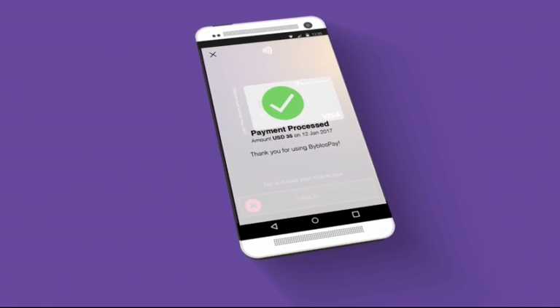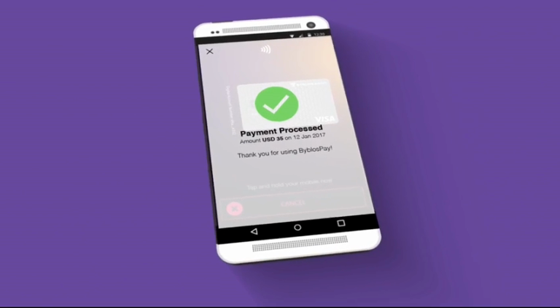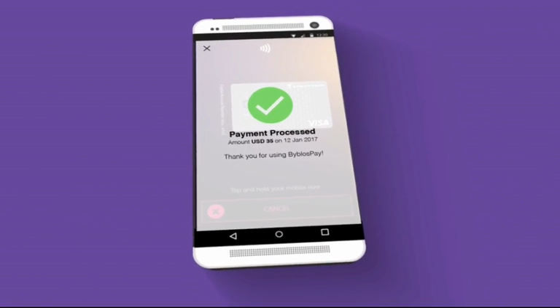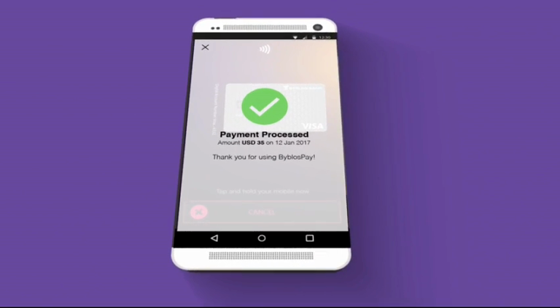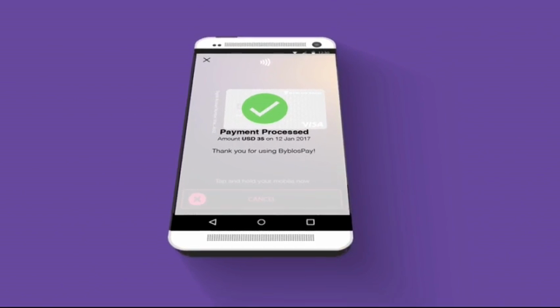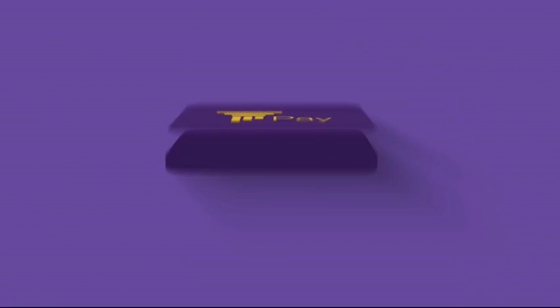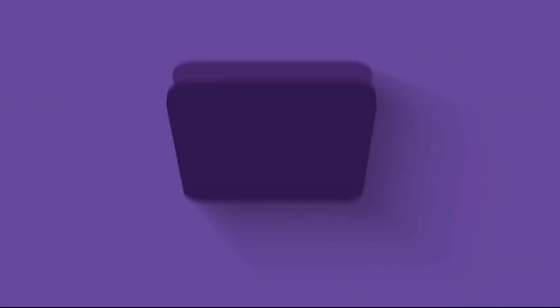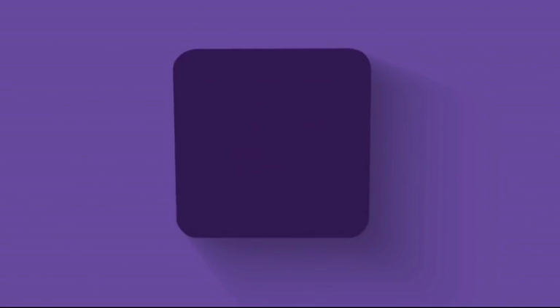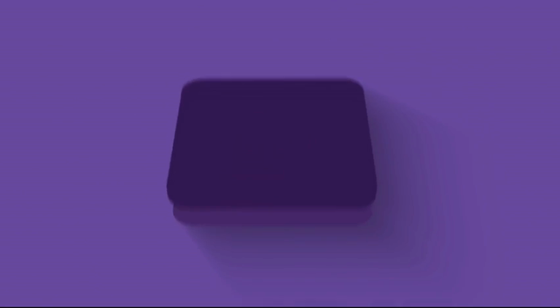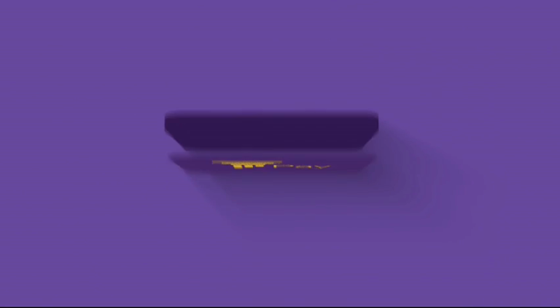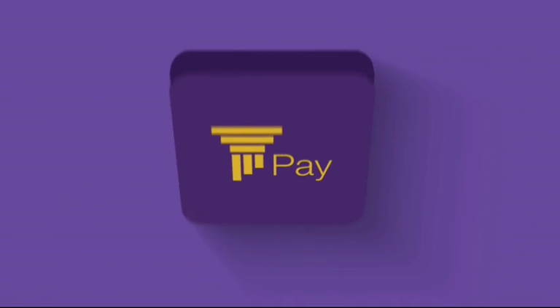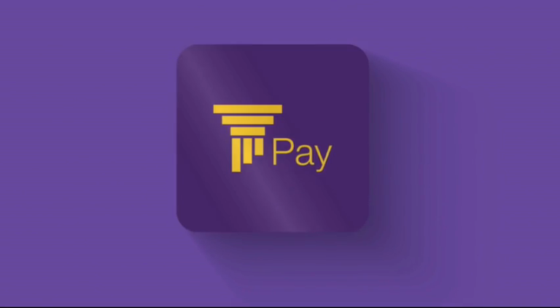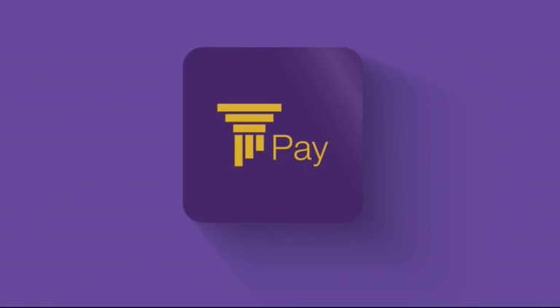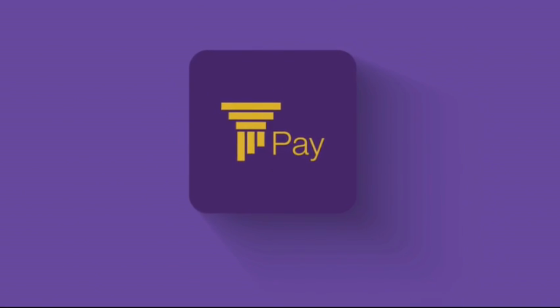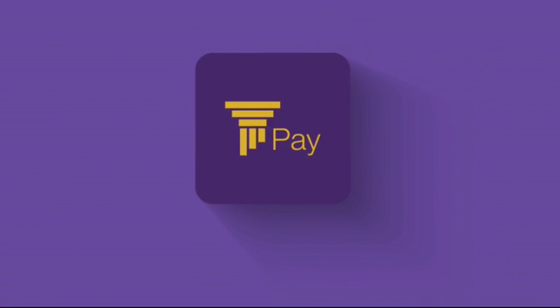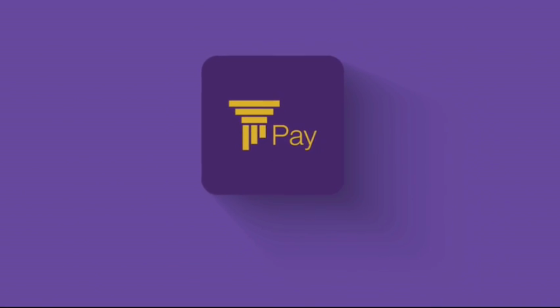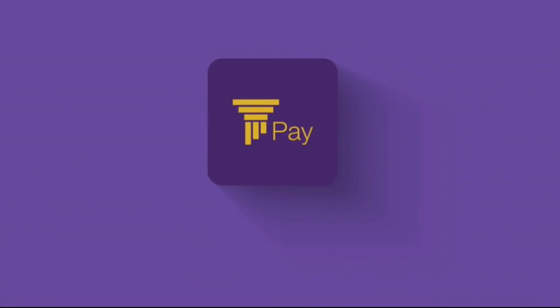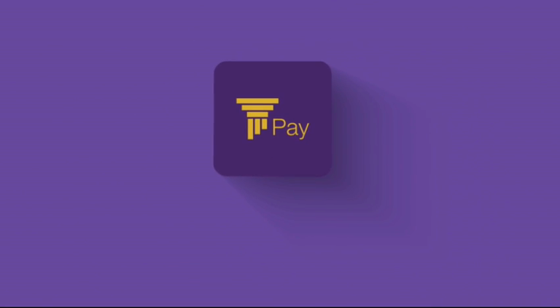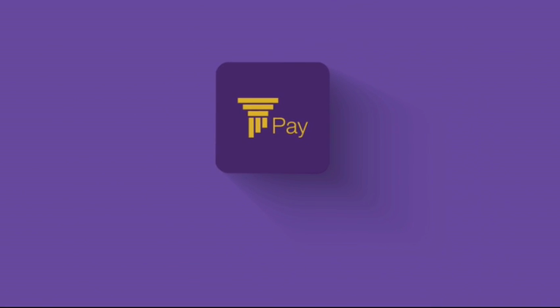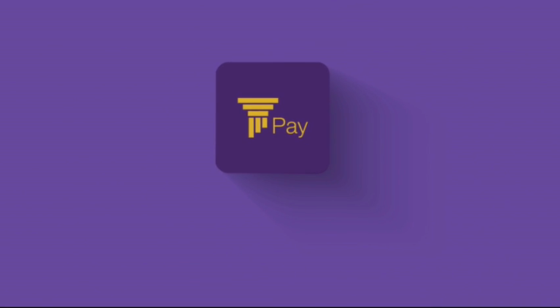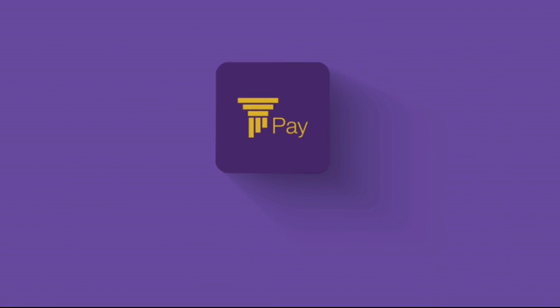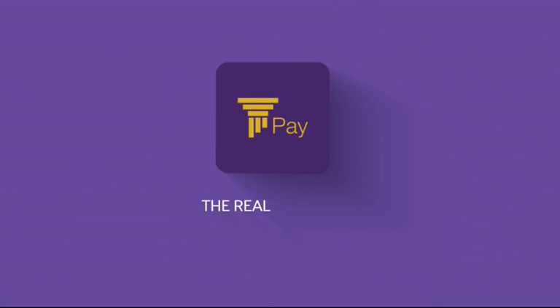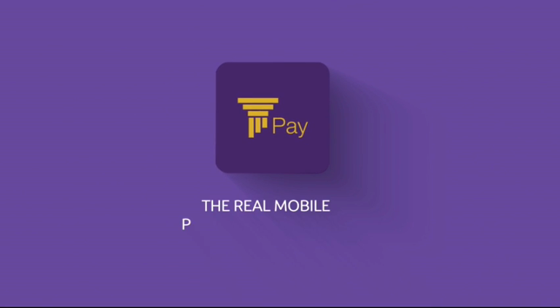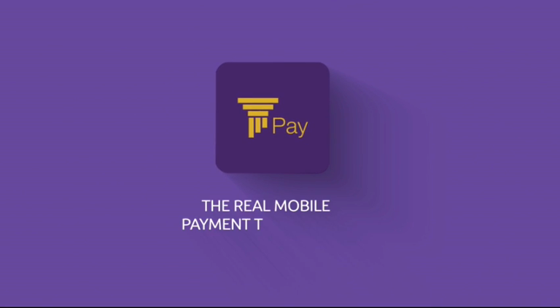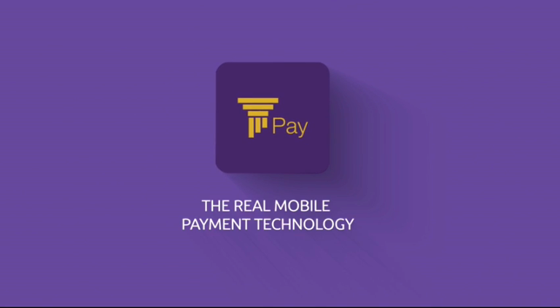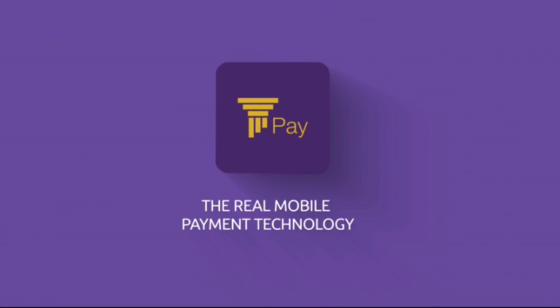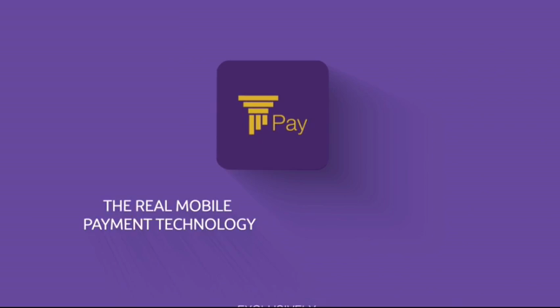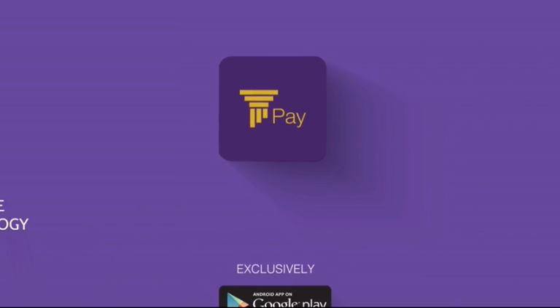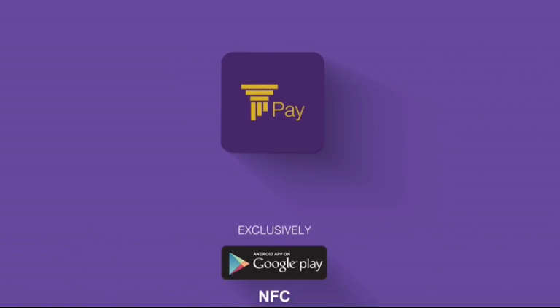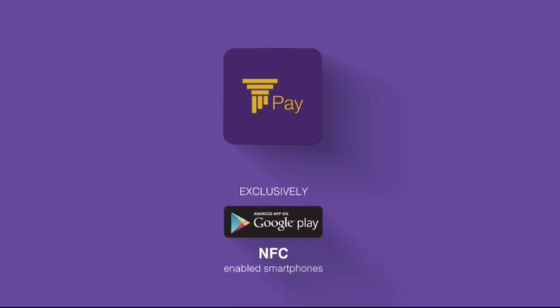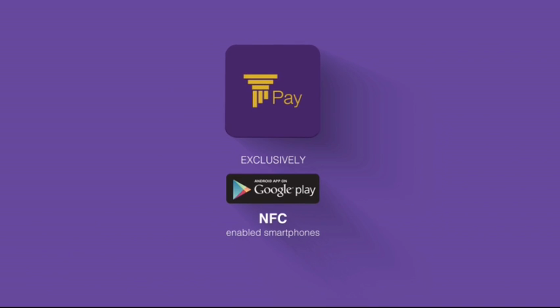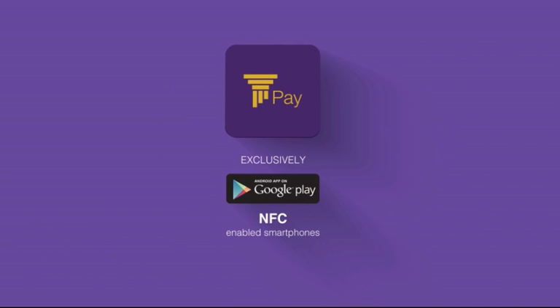Experience the future of electronic payment by using Beblos Pay, the real mobile payment technology.